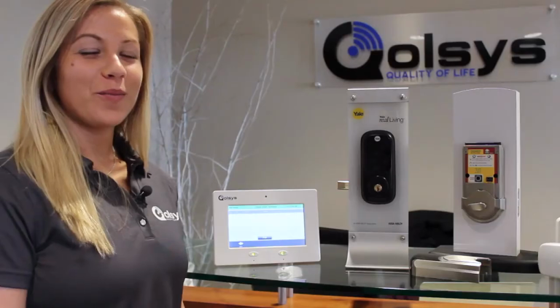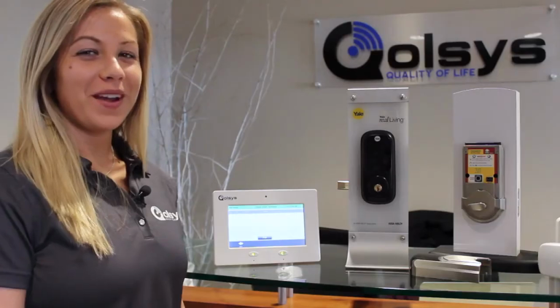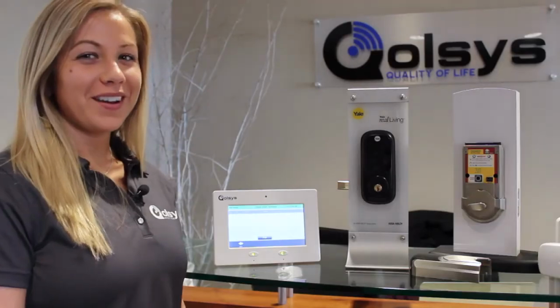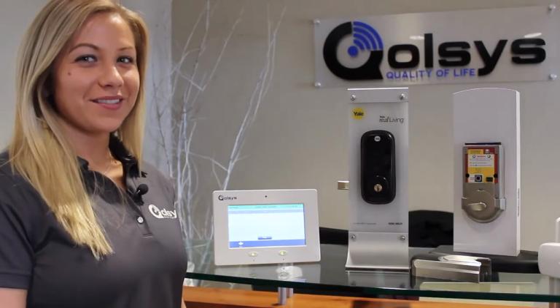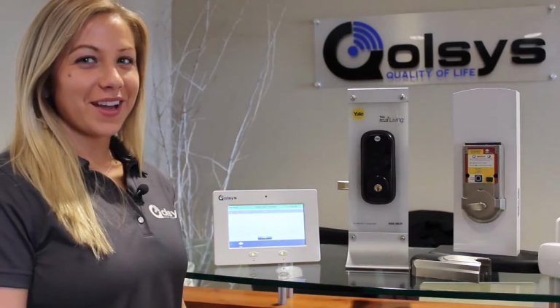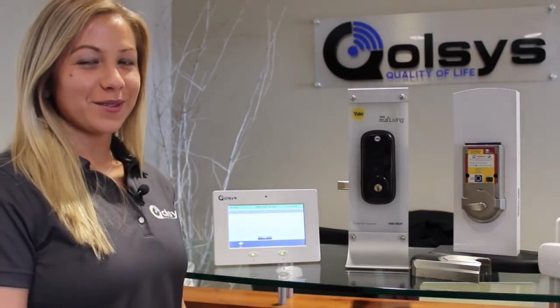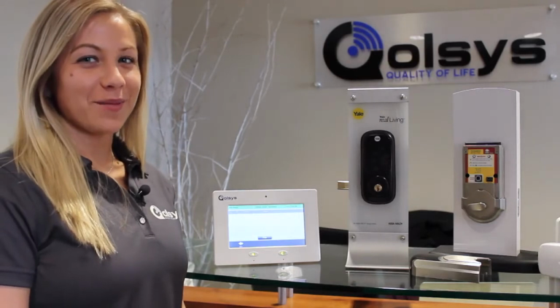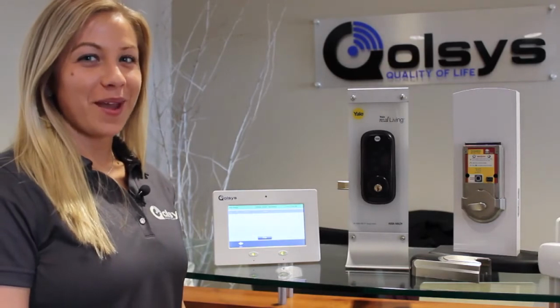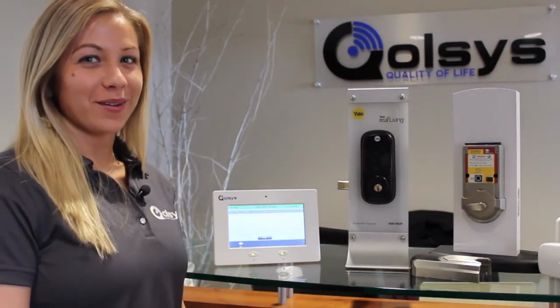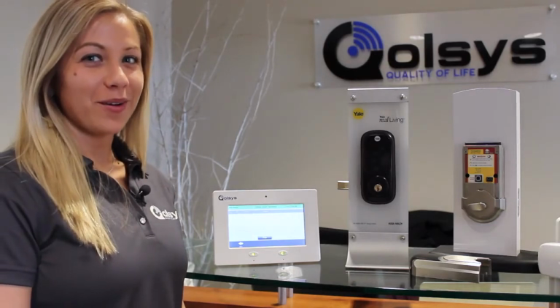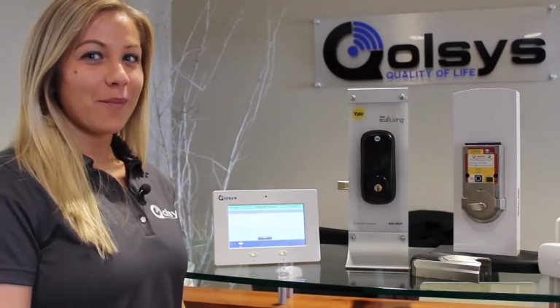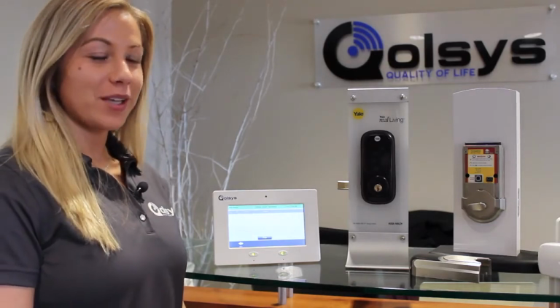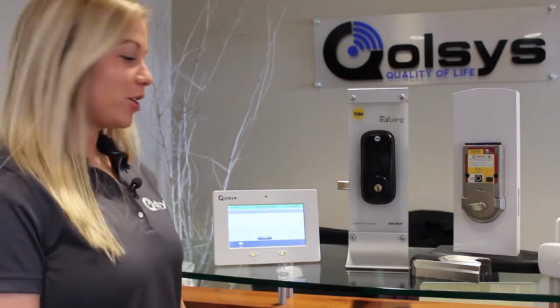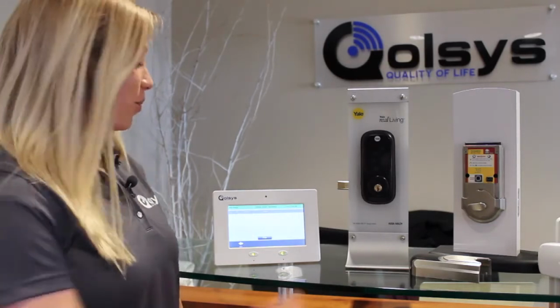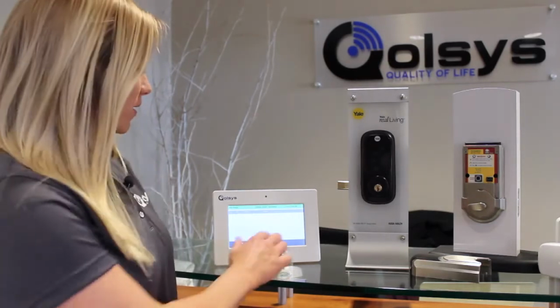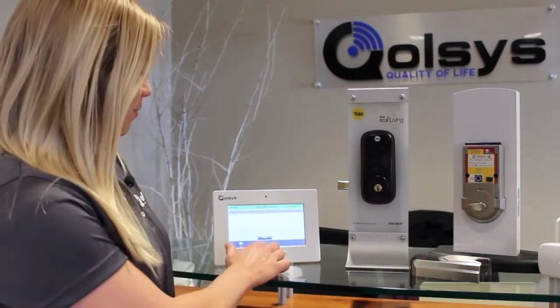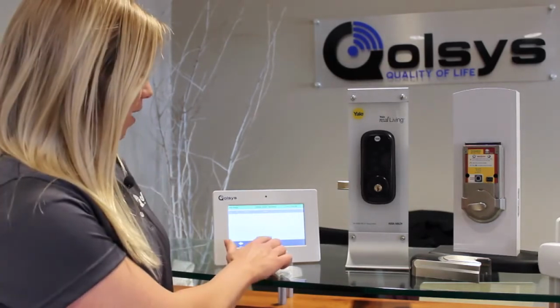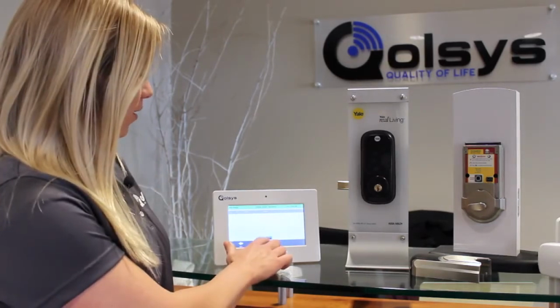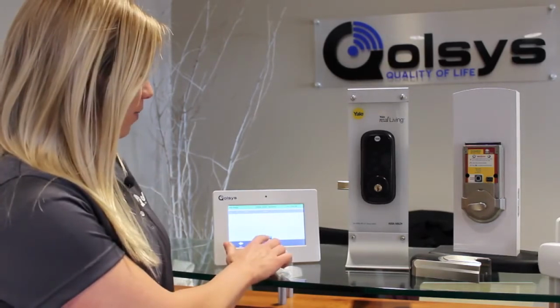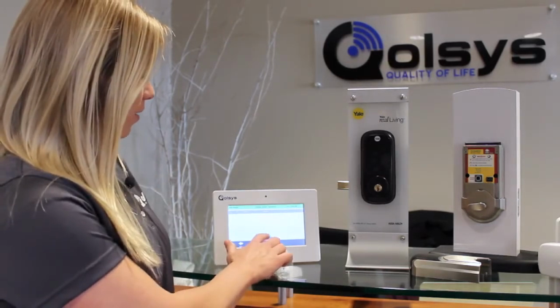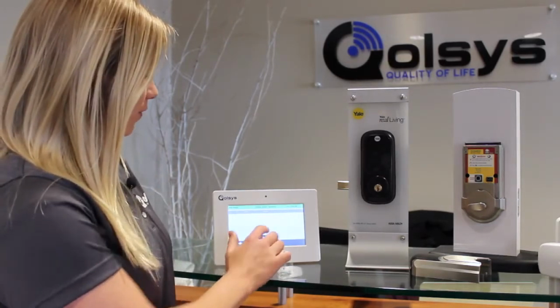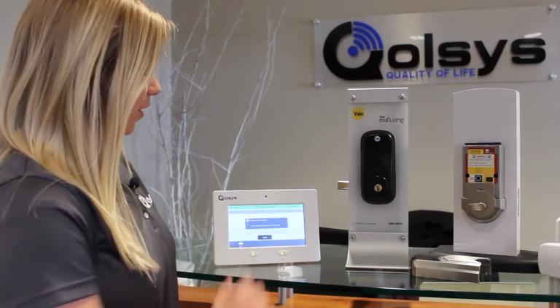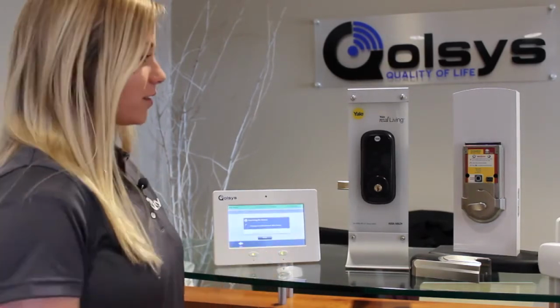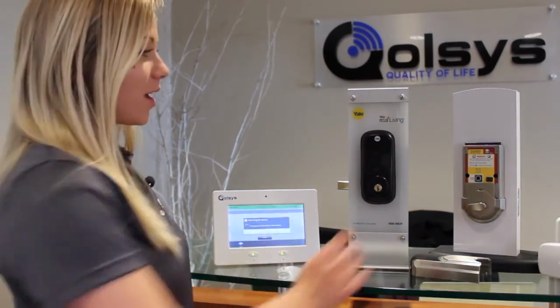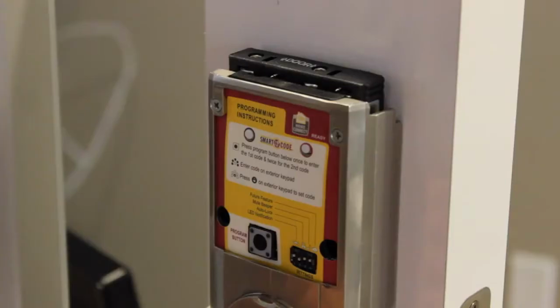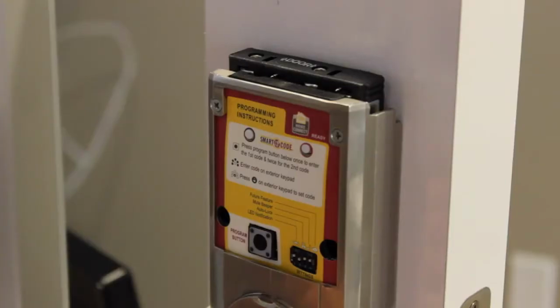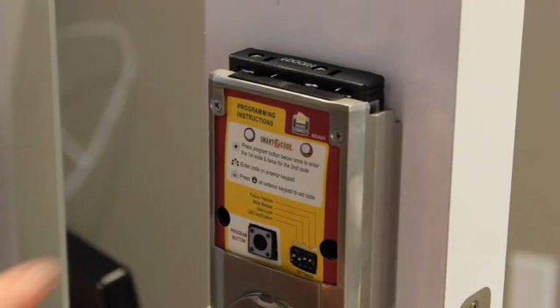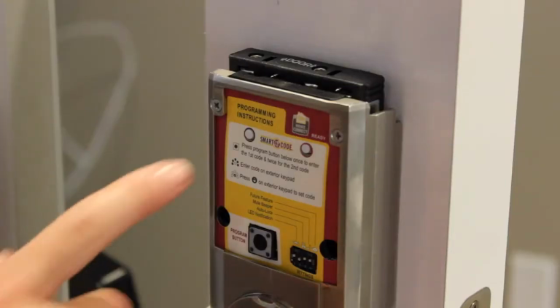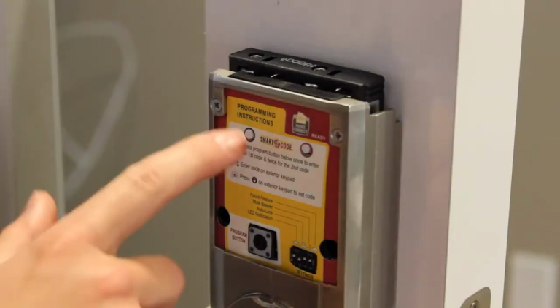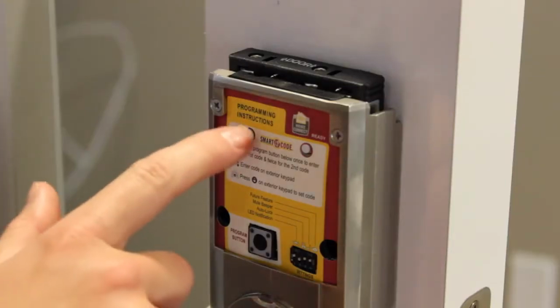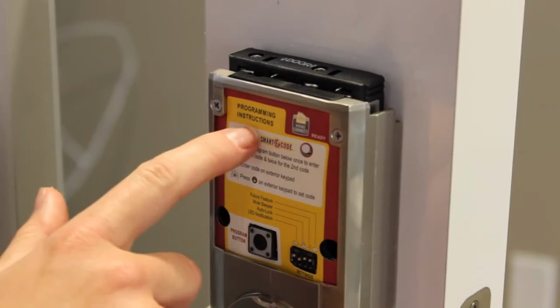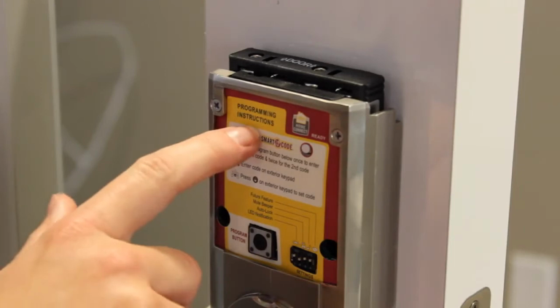Z-Wave thermostats have a Program button. When pairing a device with the panel, make sure you press Pair on the panel first, and then on the device.